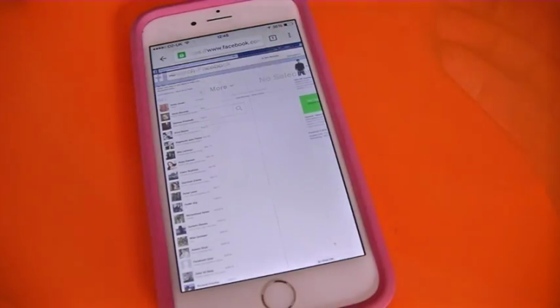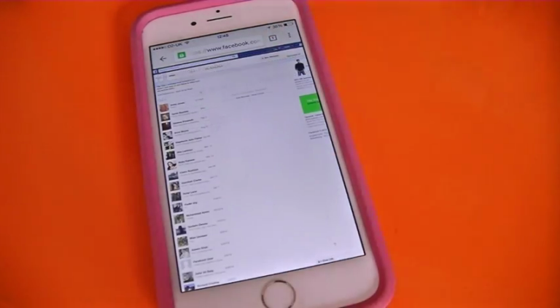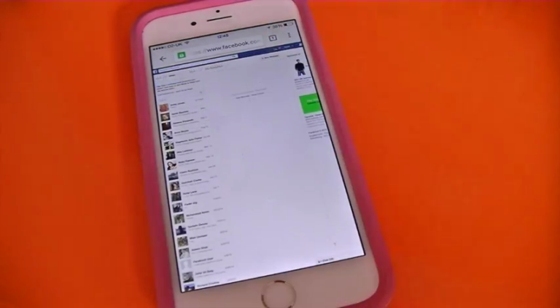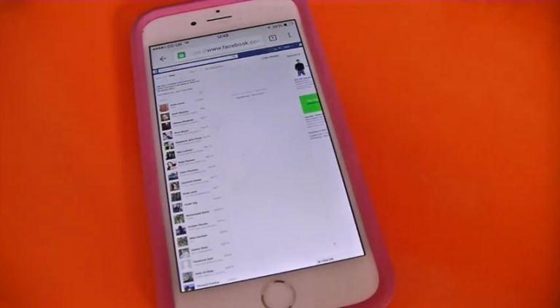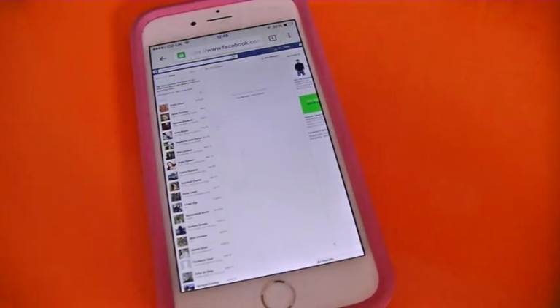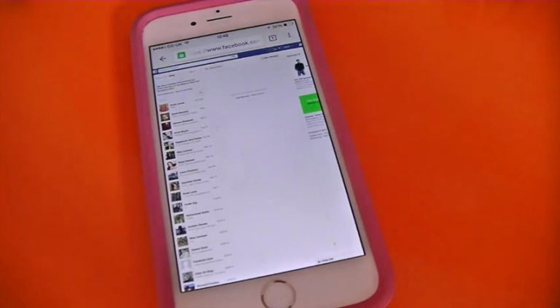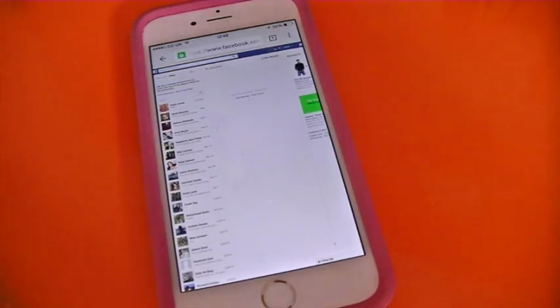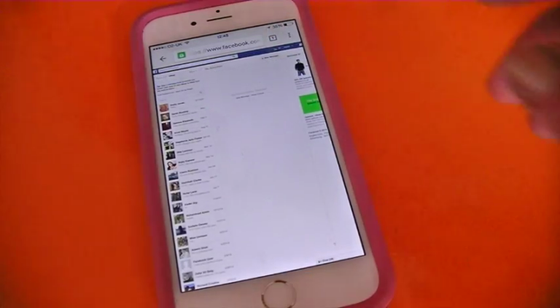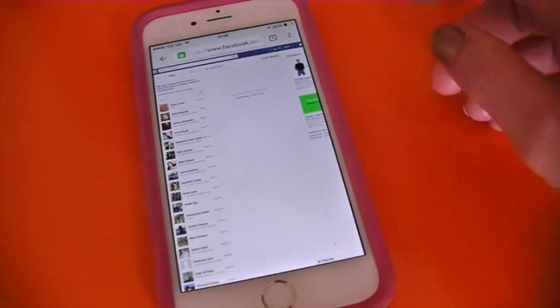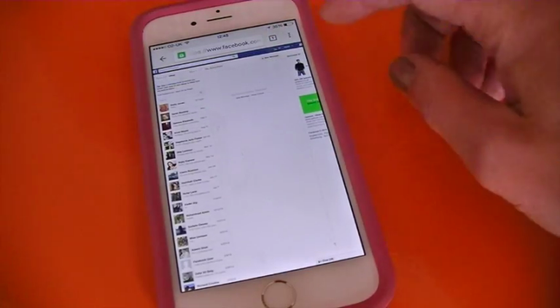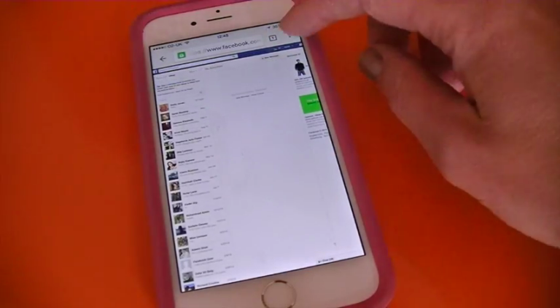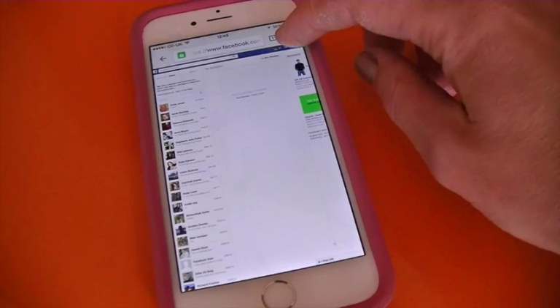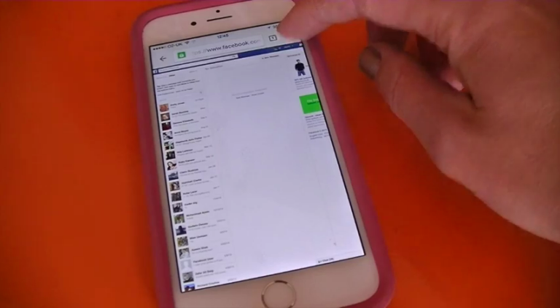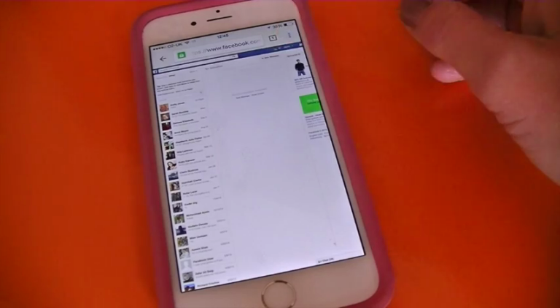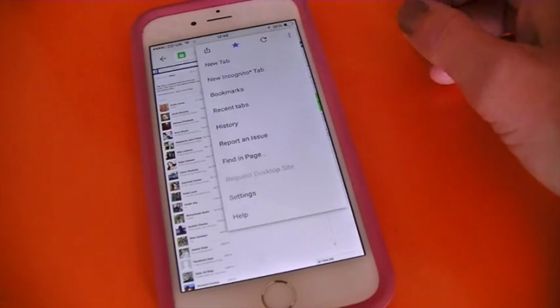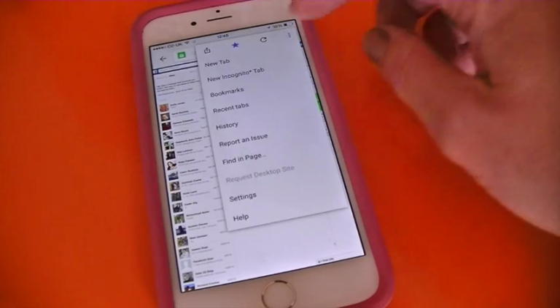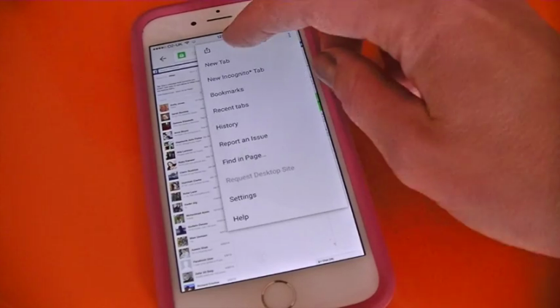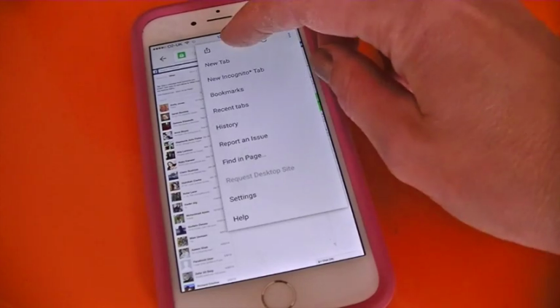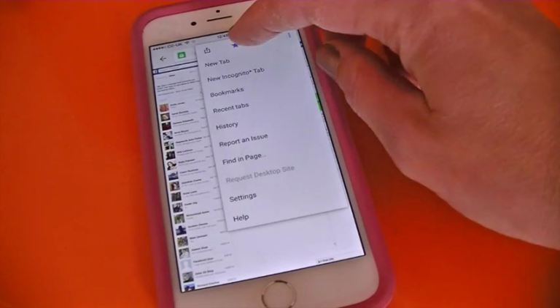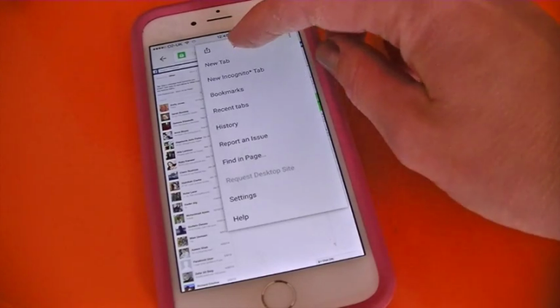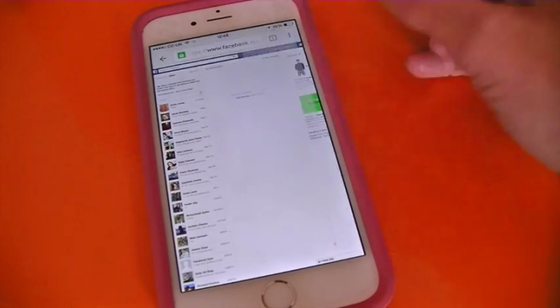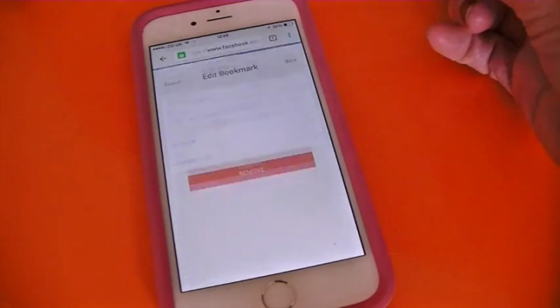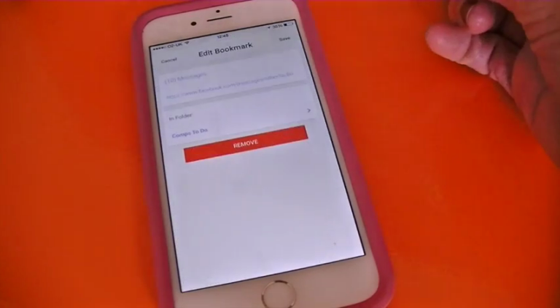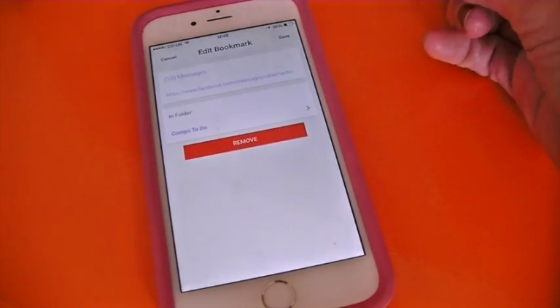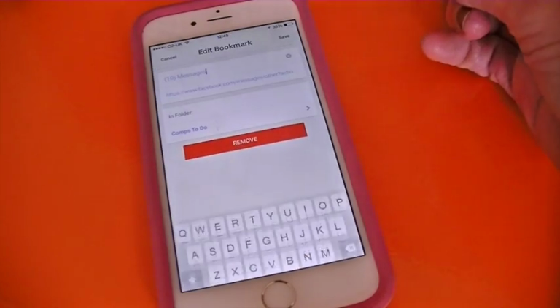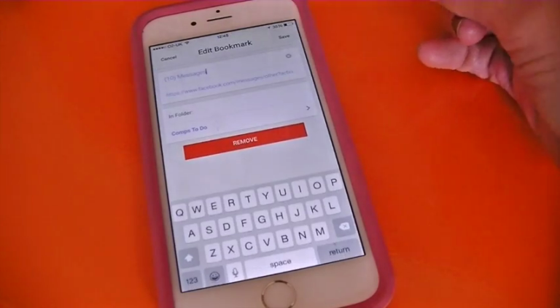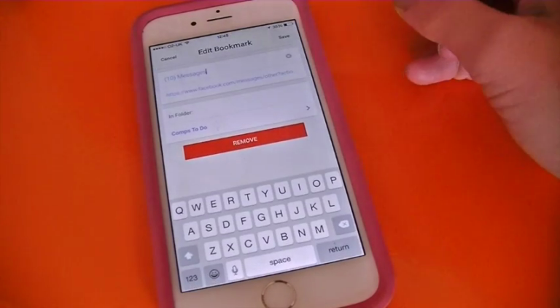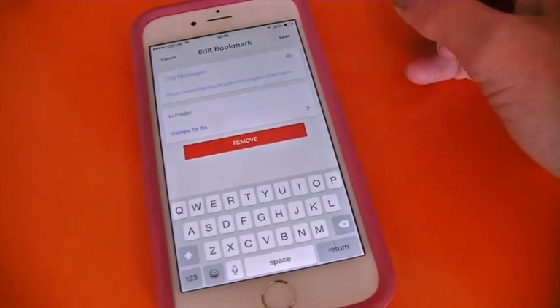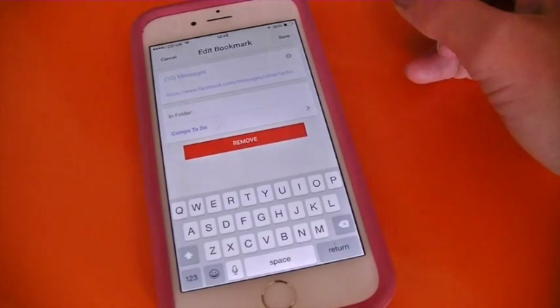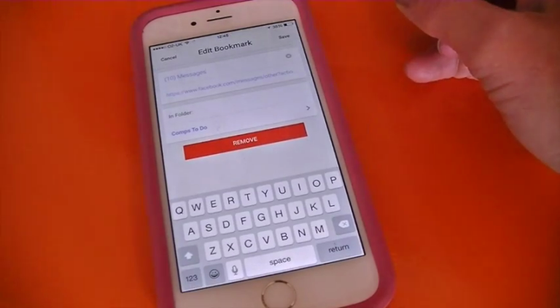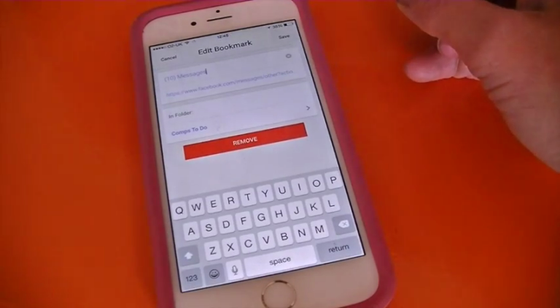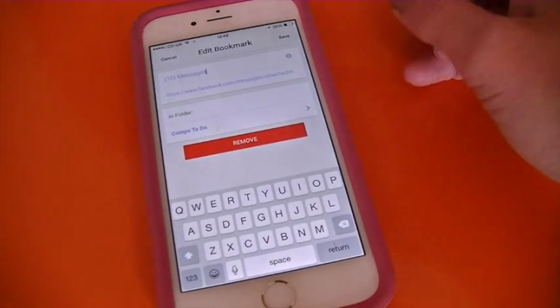When you've tracked down your other inbox in your browser, make sure you bookmark it so you don't have to do the same again.